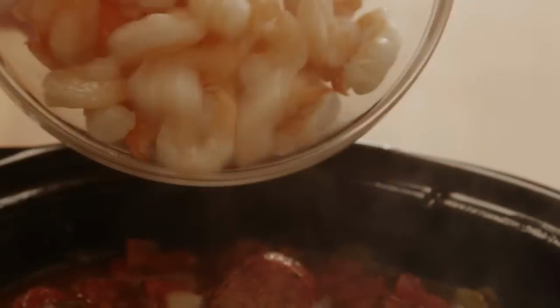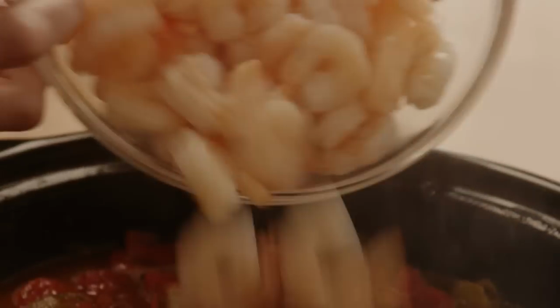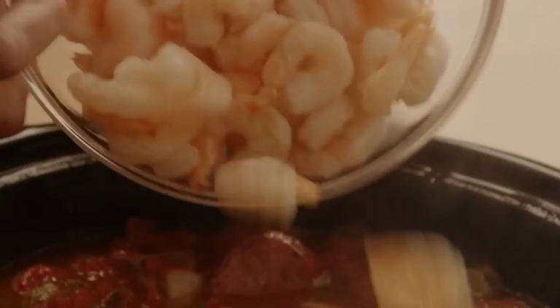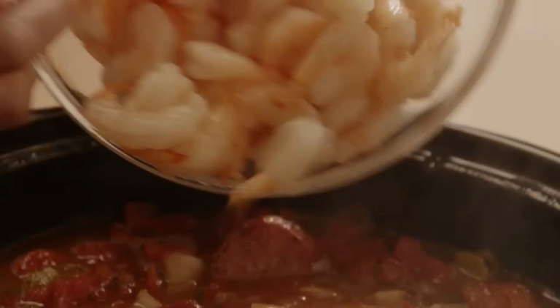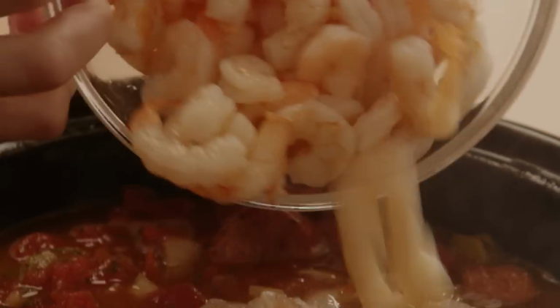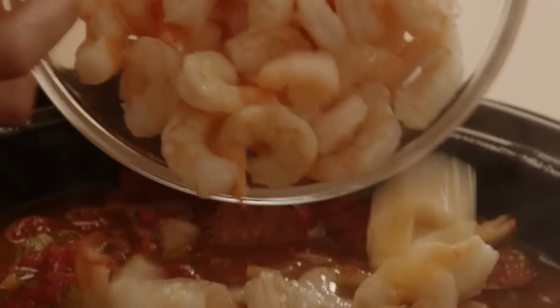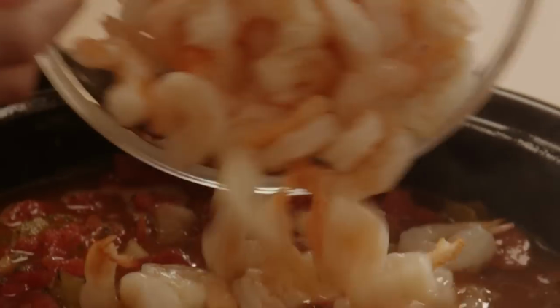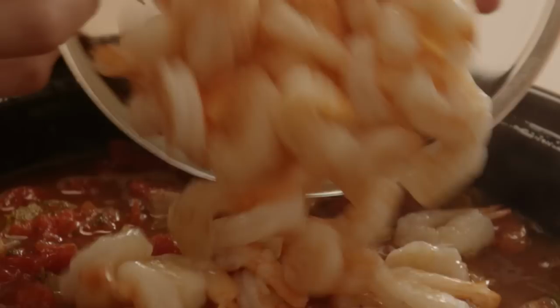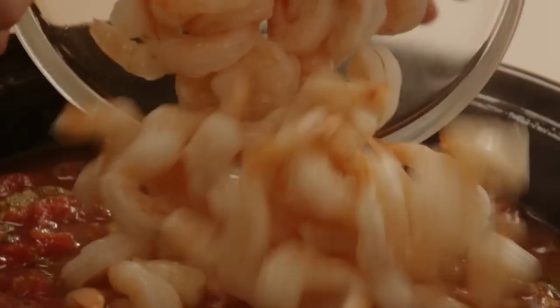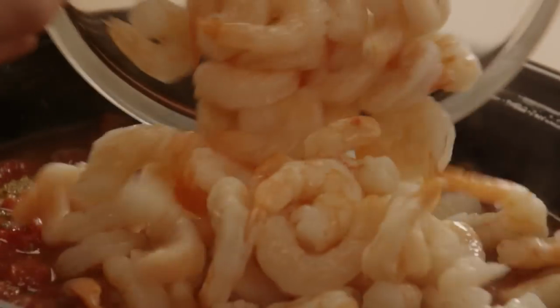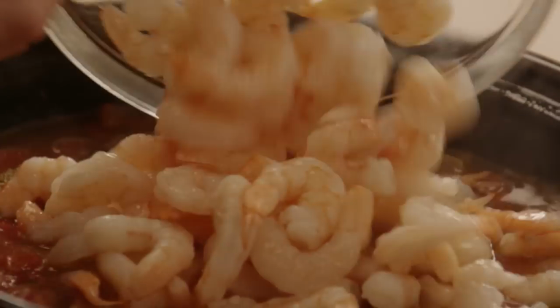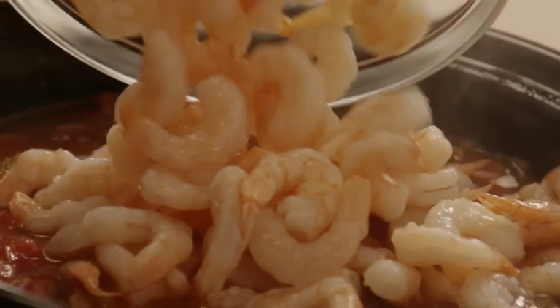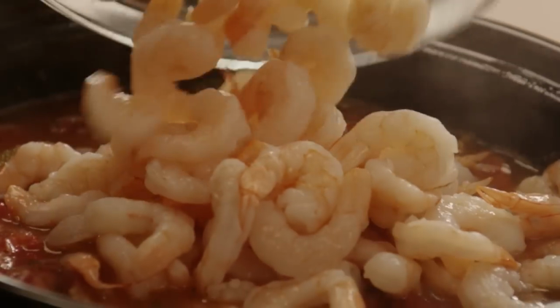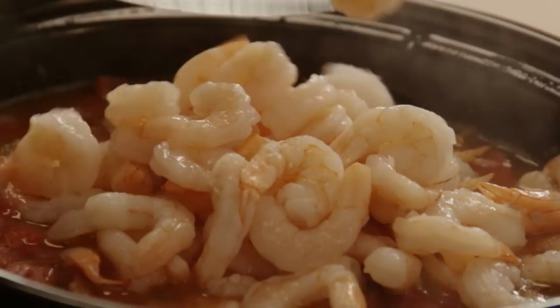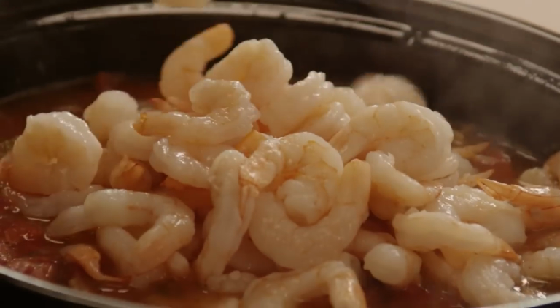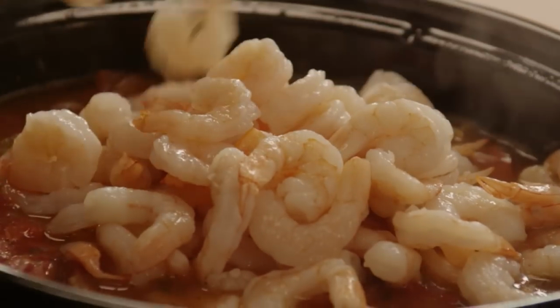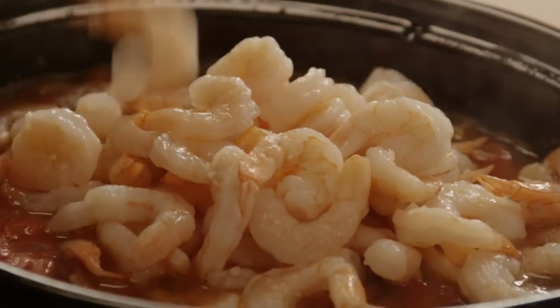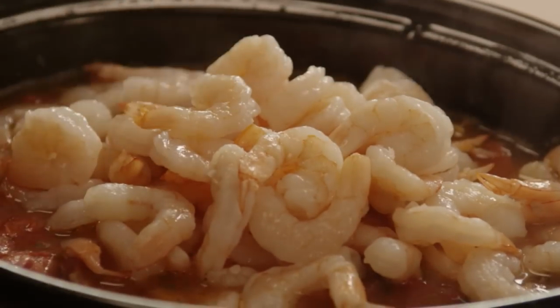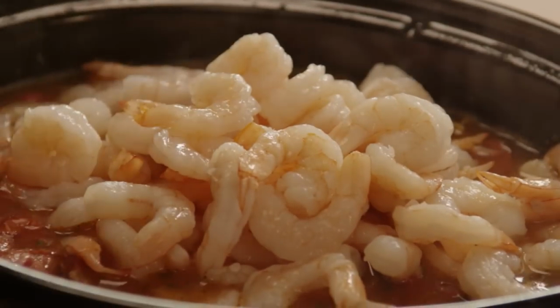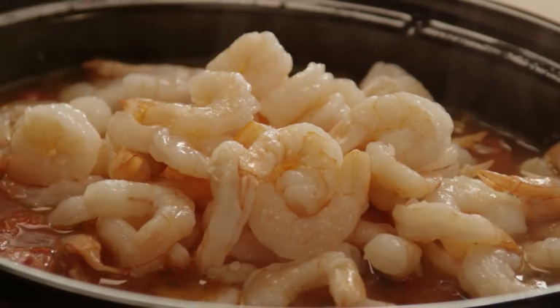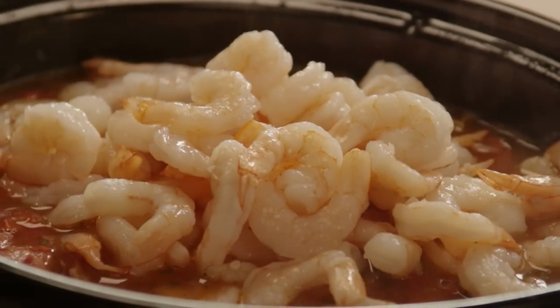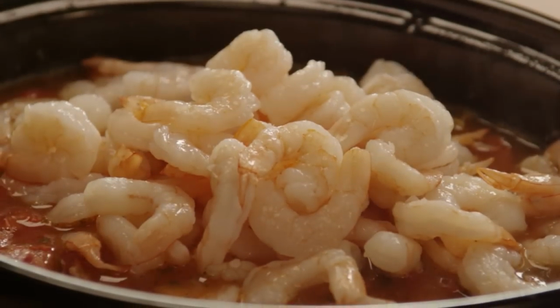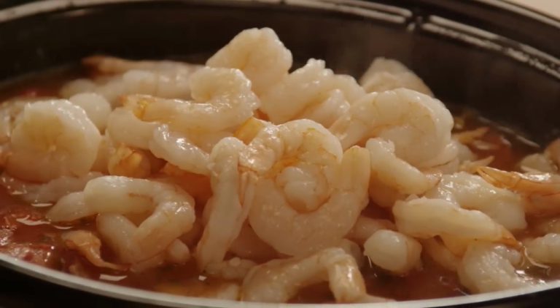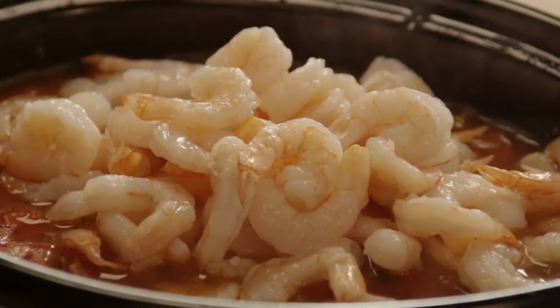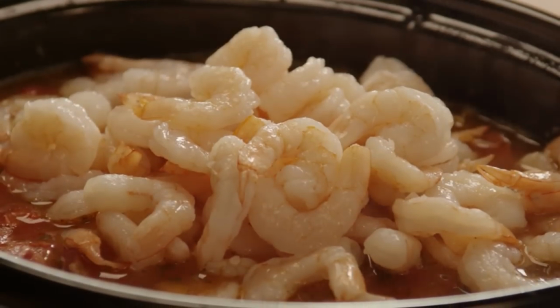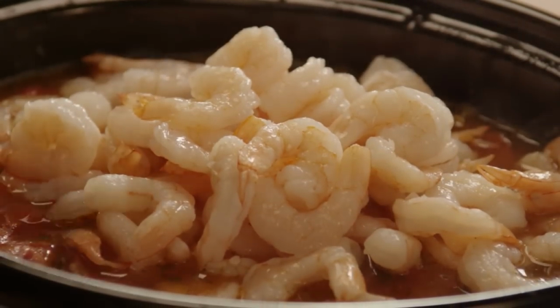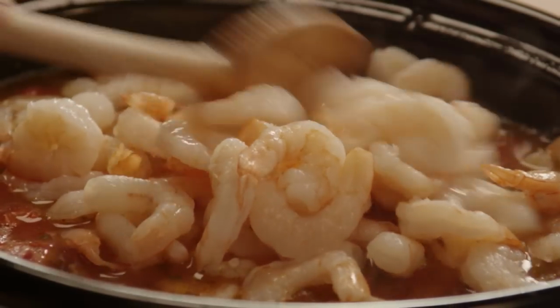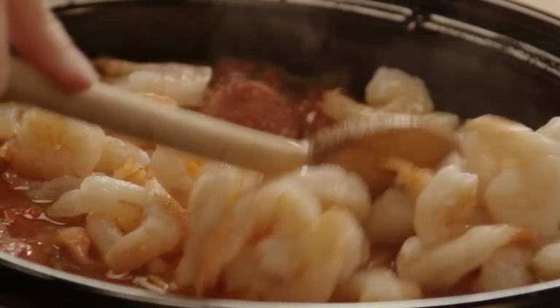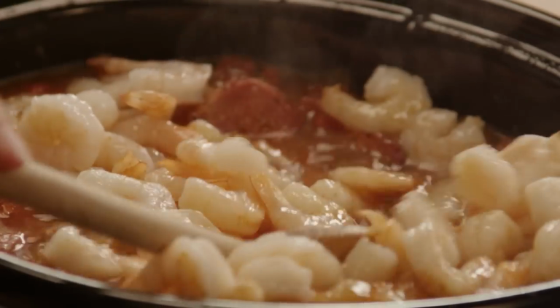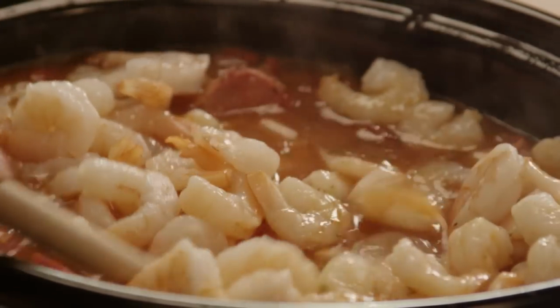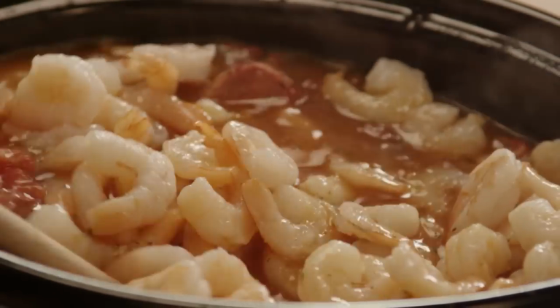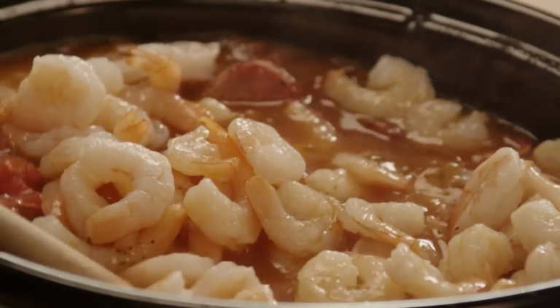With a half hour left to go, stir in one pound of cooked and cleaned shrimp without the tails on.